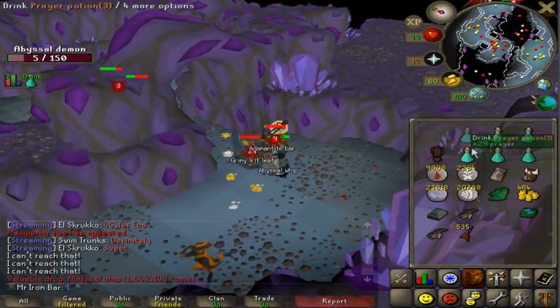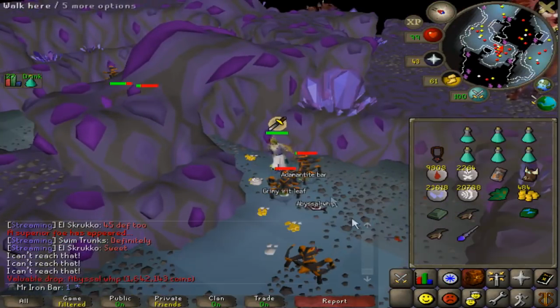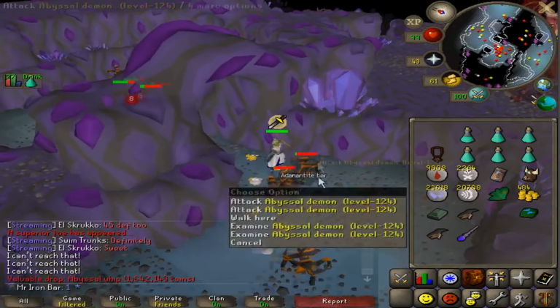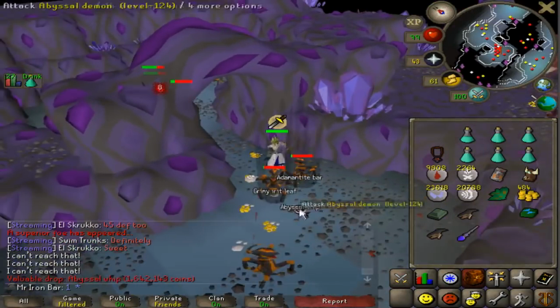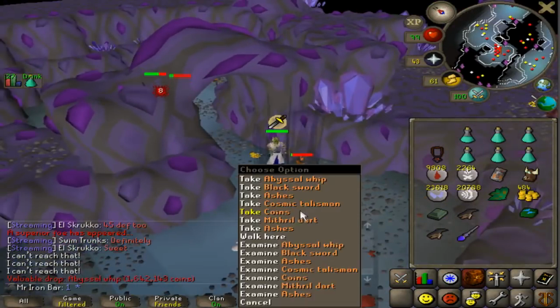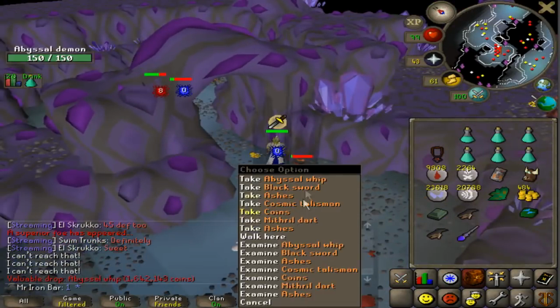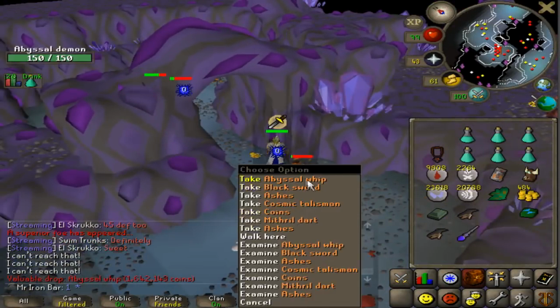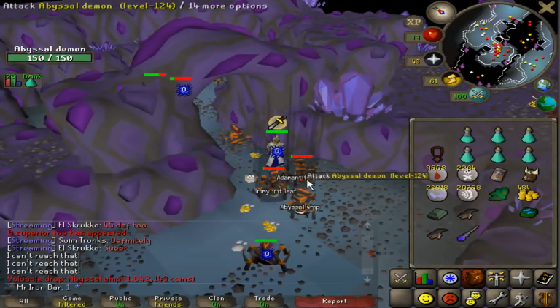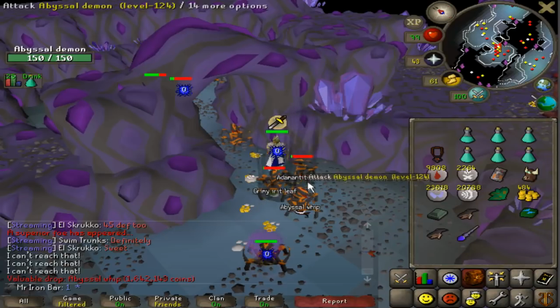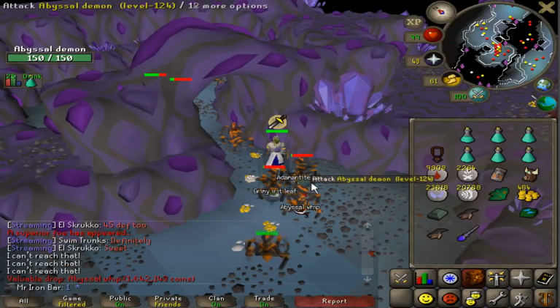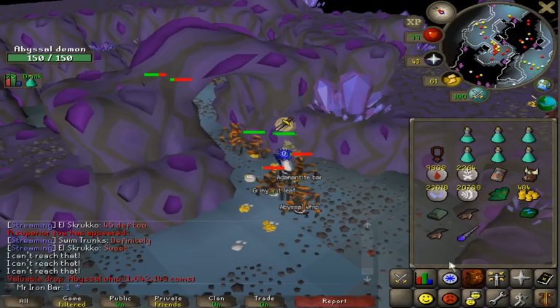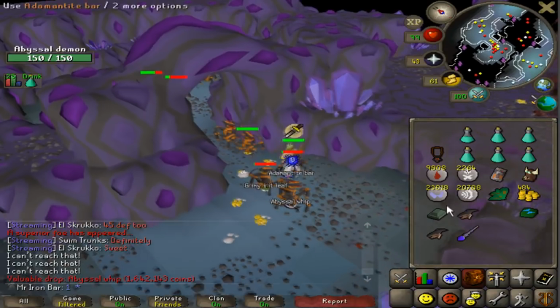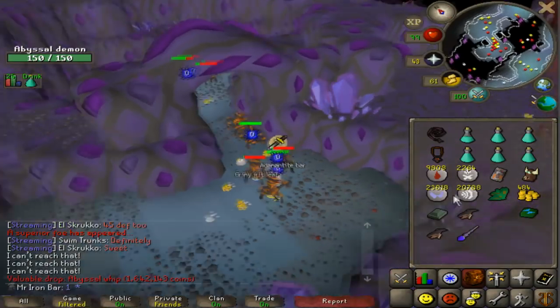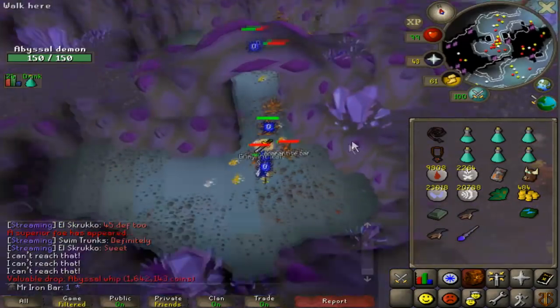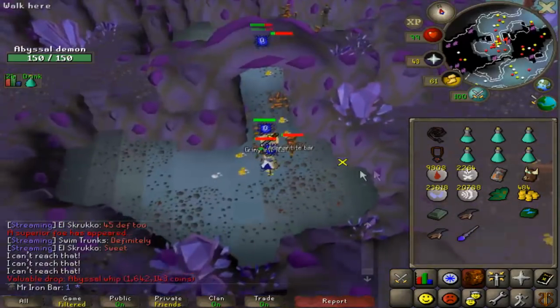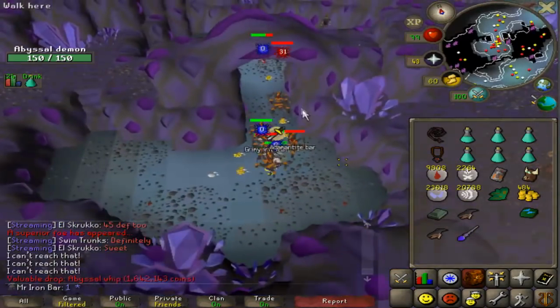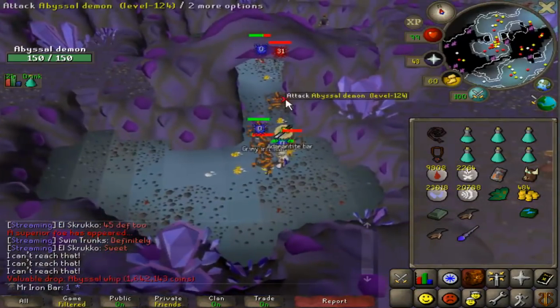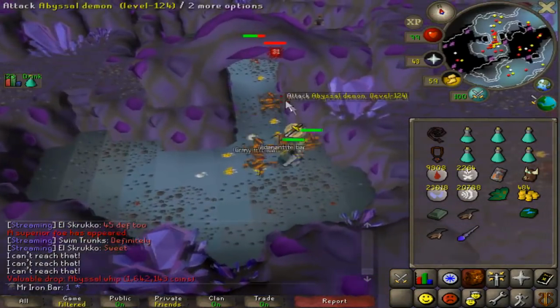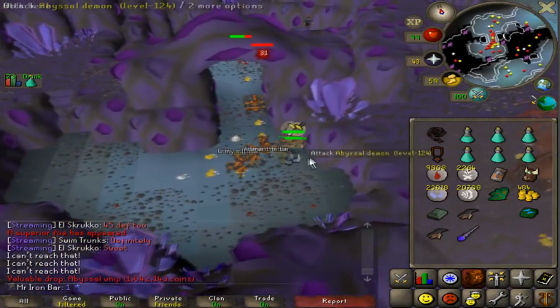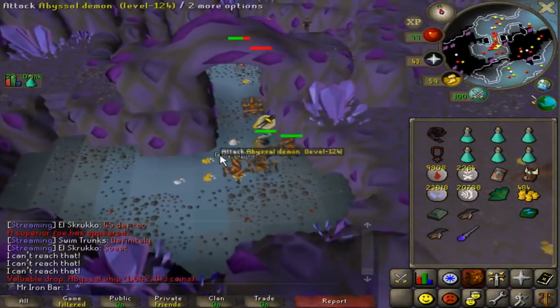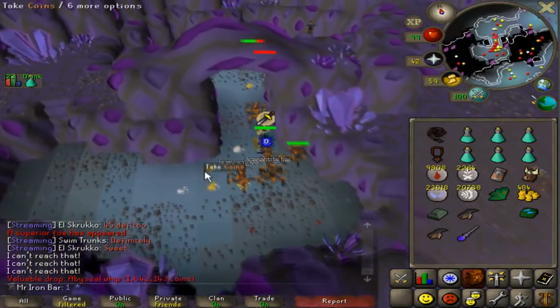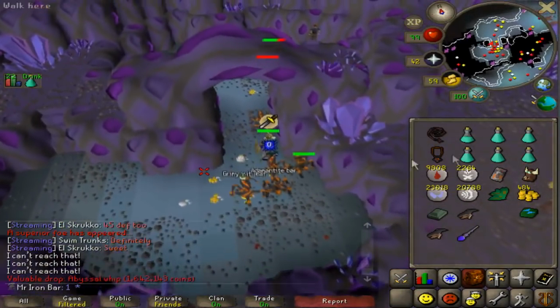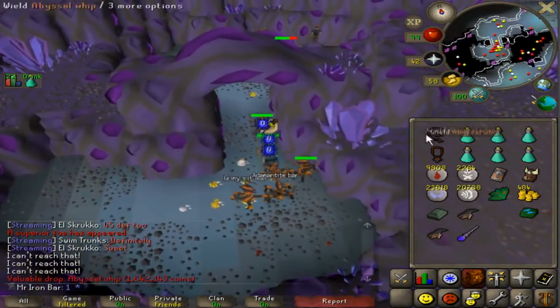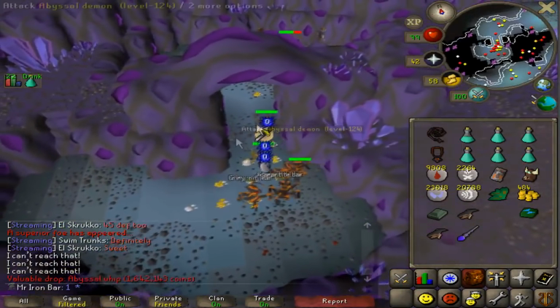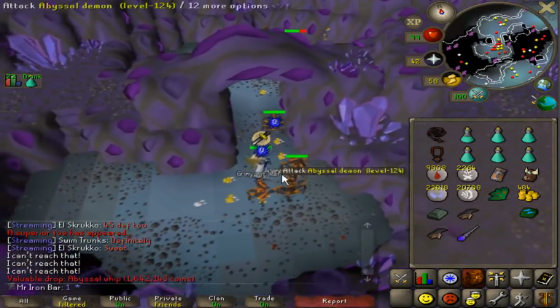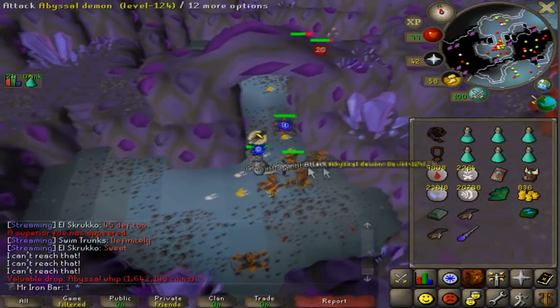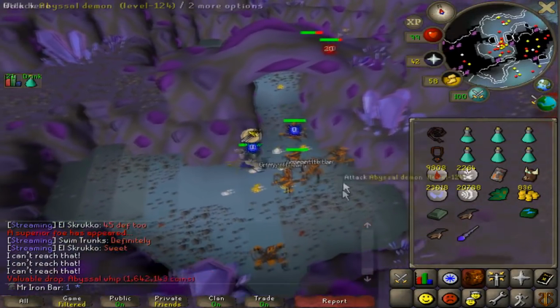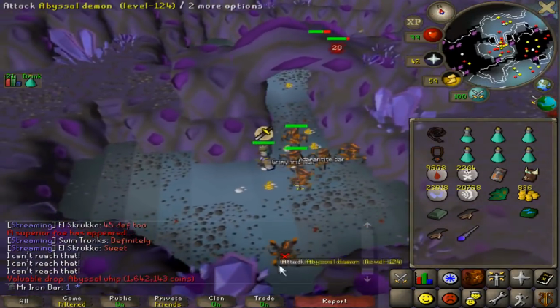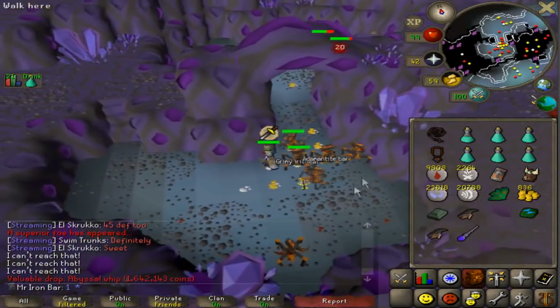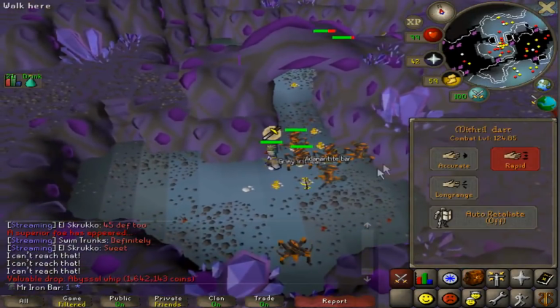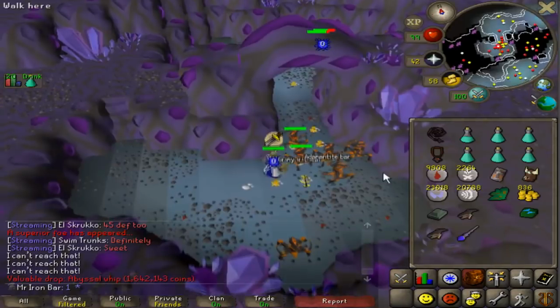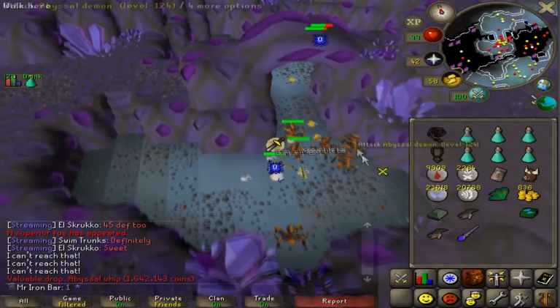Abyssal whip — speaking about the RNG, I got it! Now I'm back at like four whips in my bank.